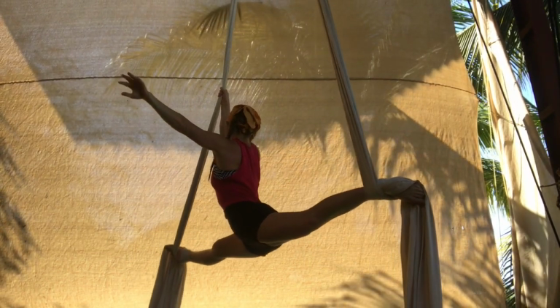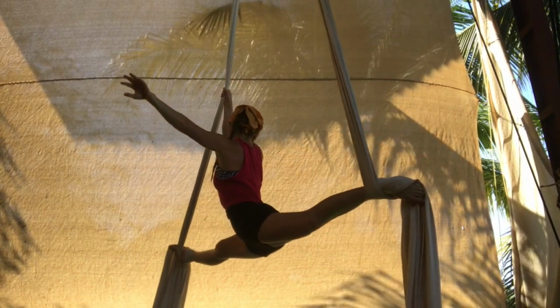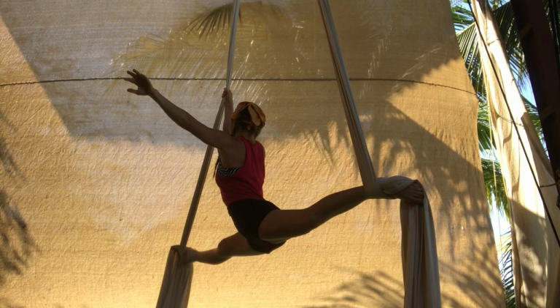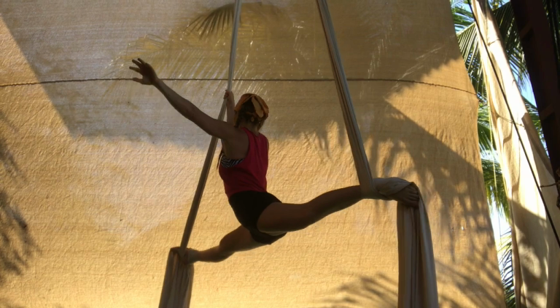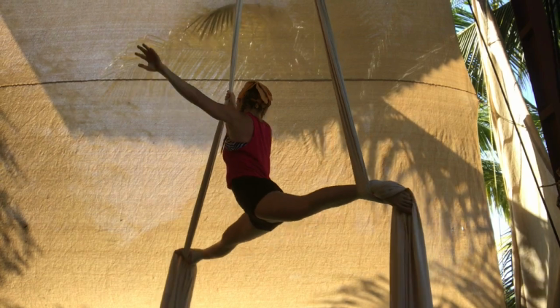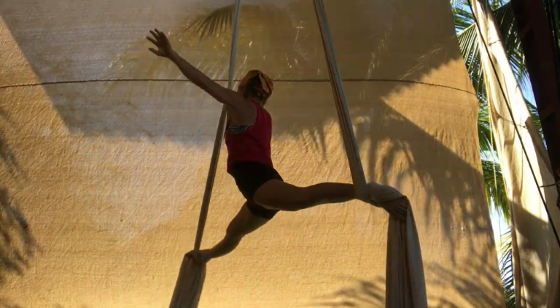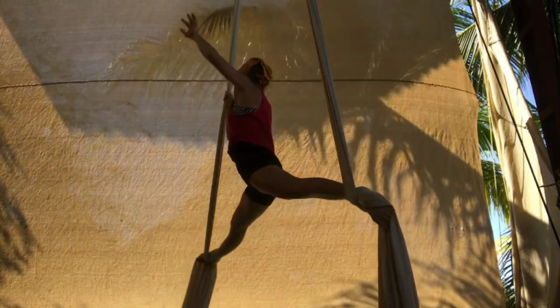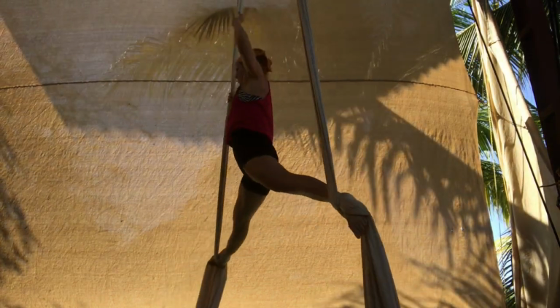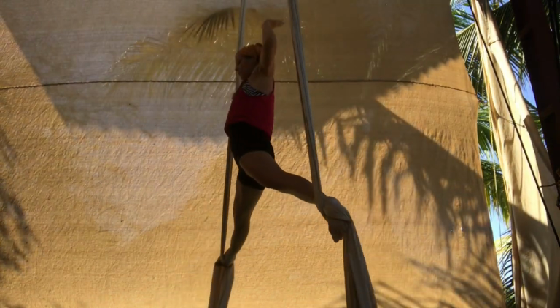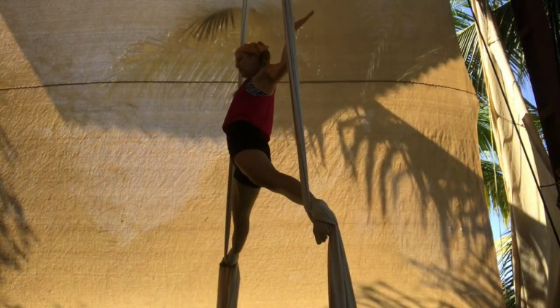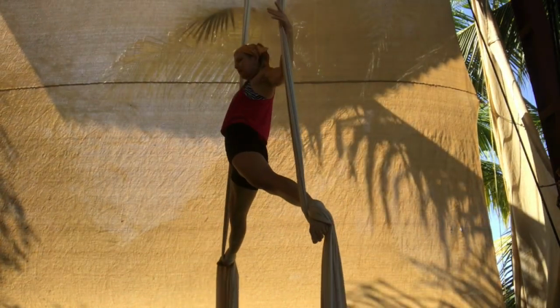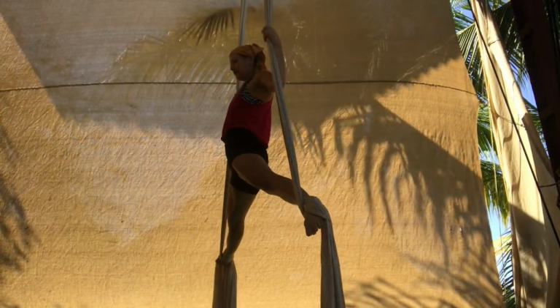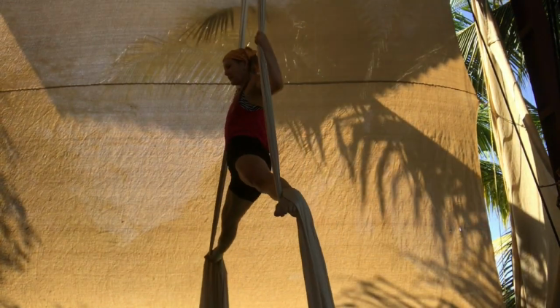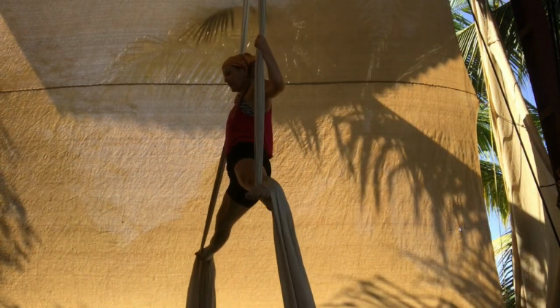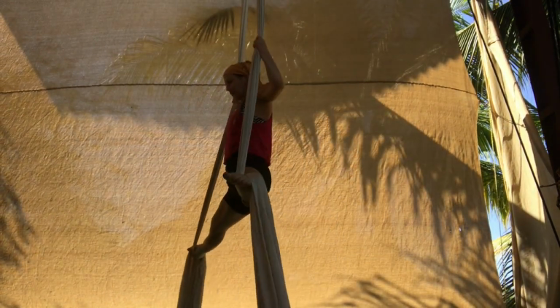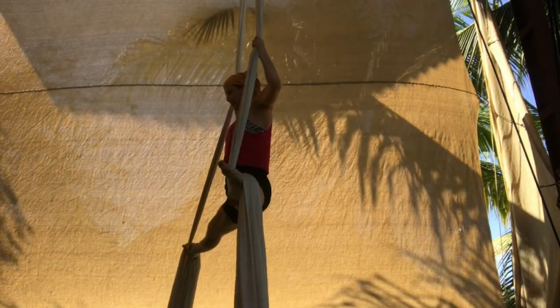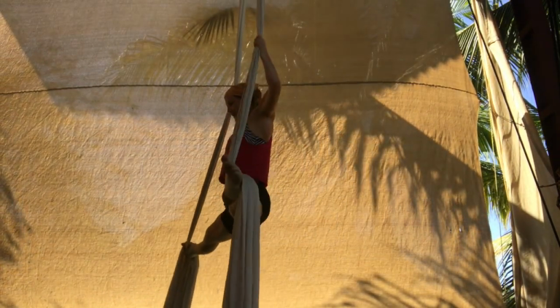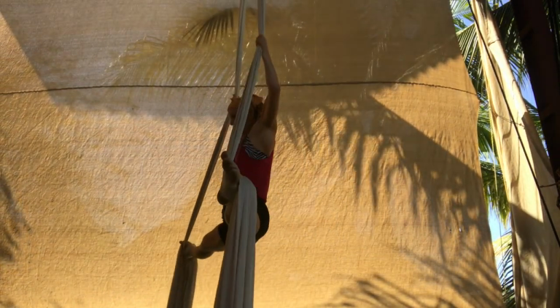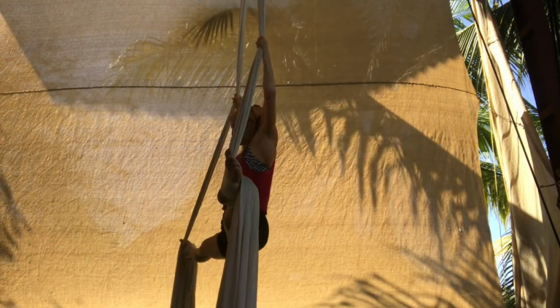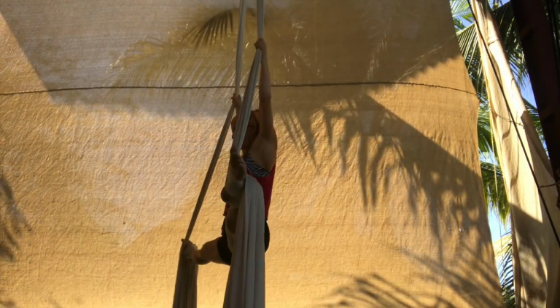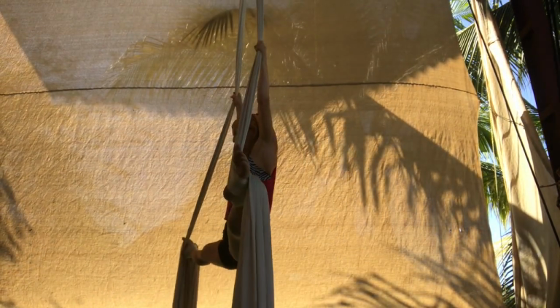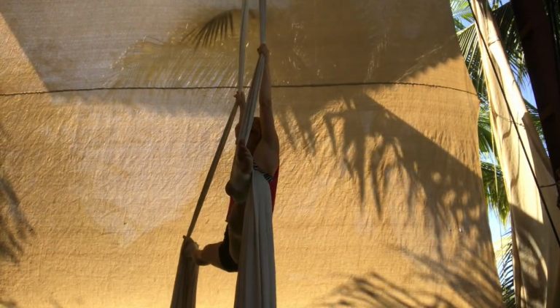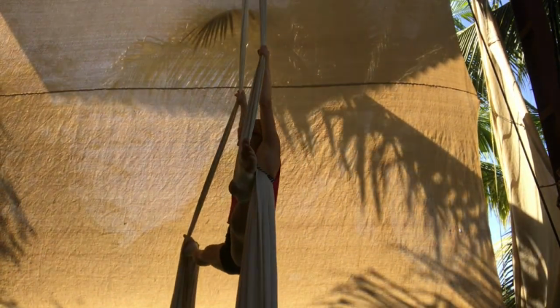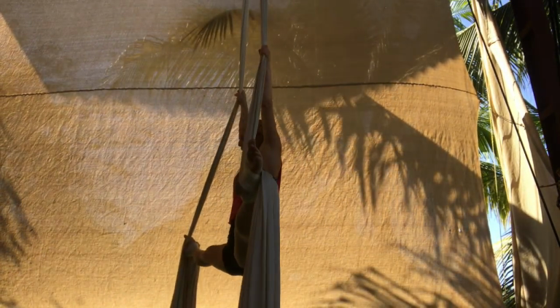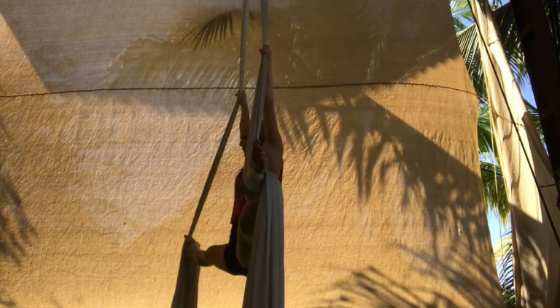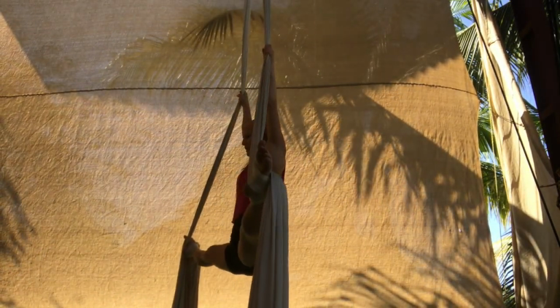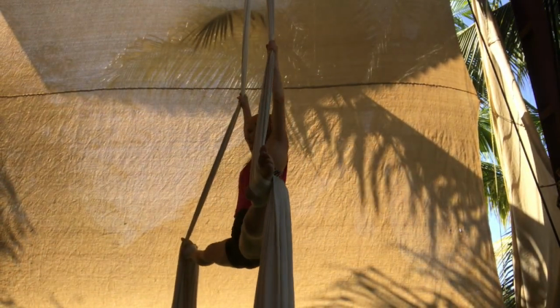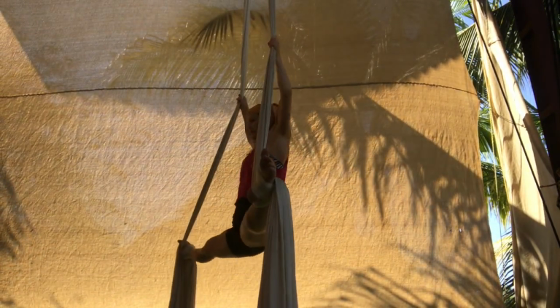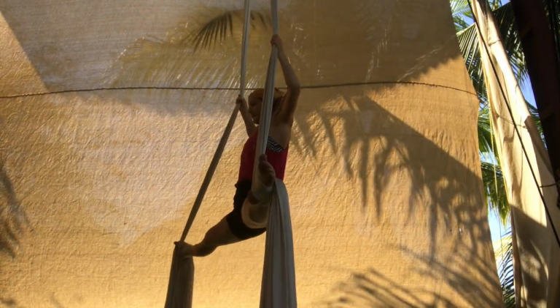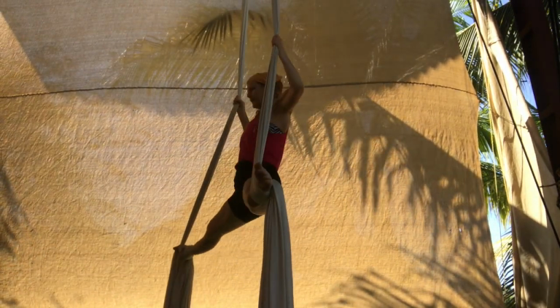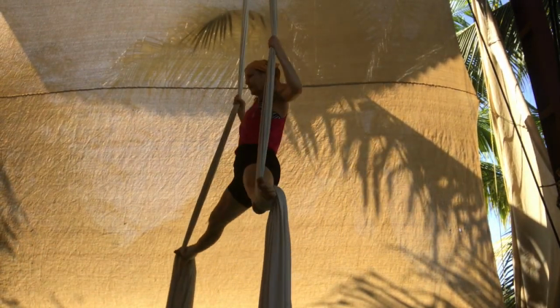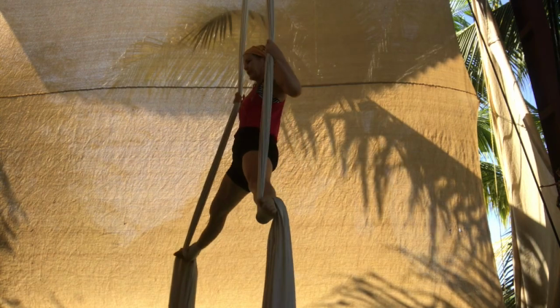From your last straddle split, pull up, pressing your legs together, zipping up through the midline.